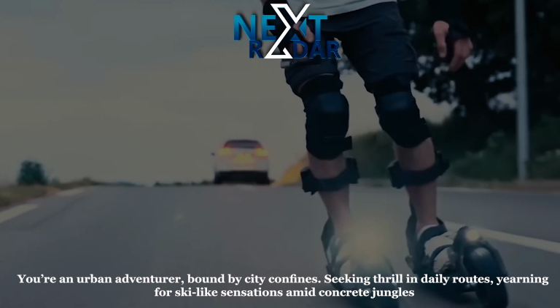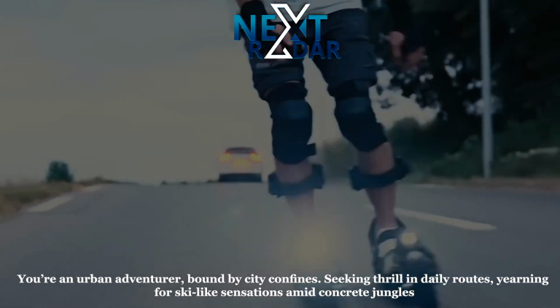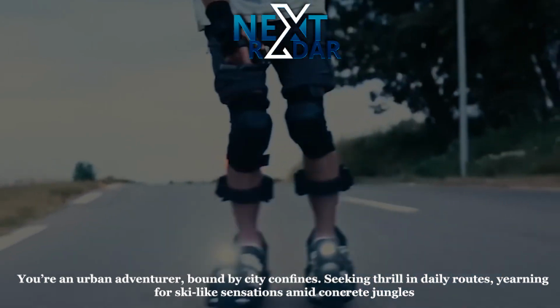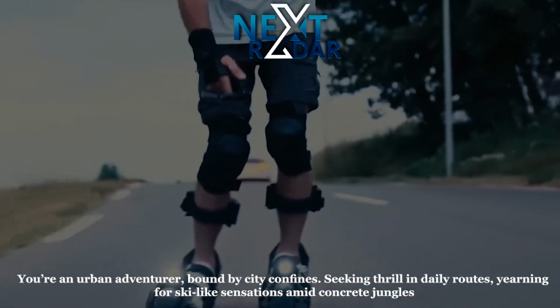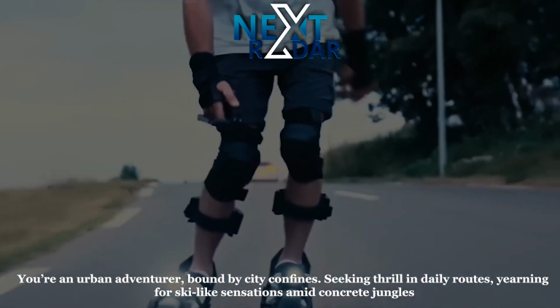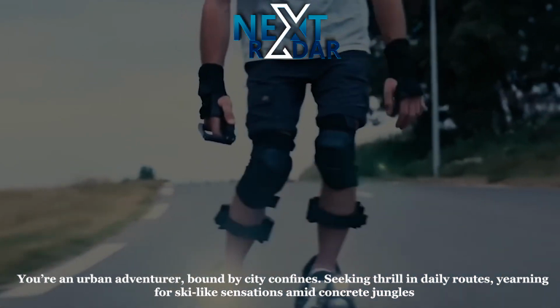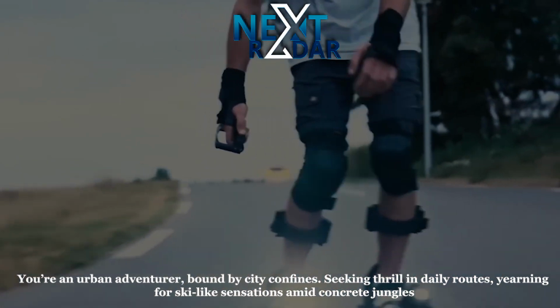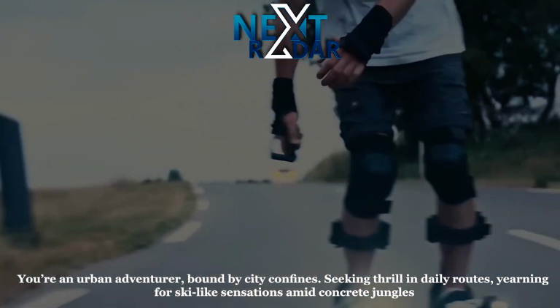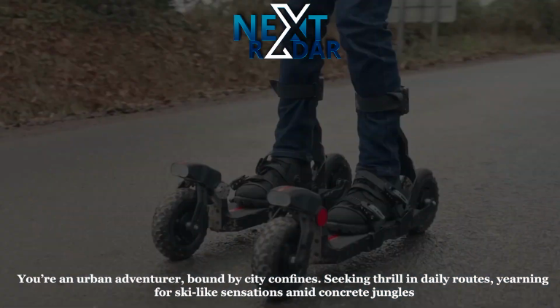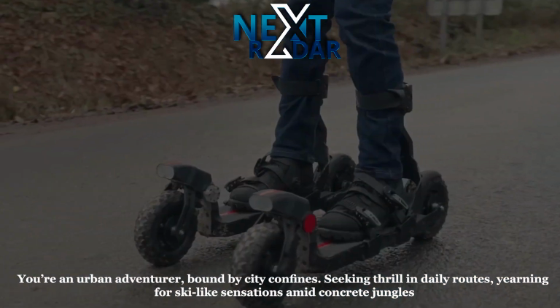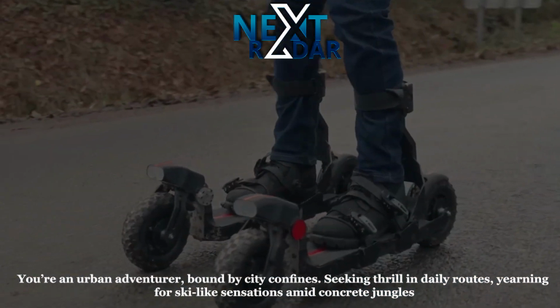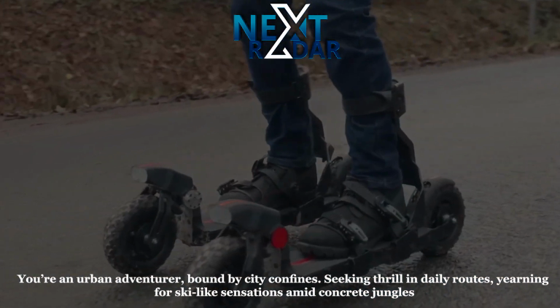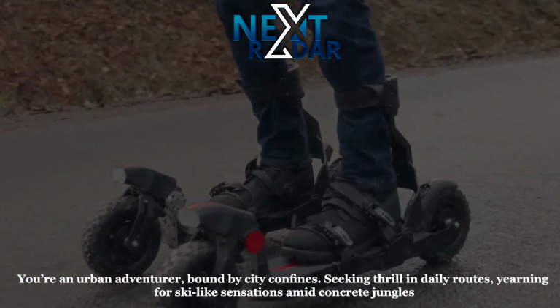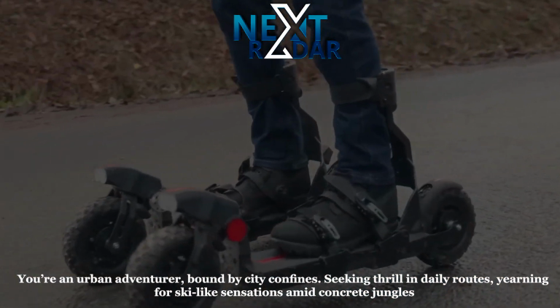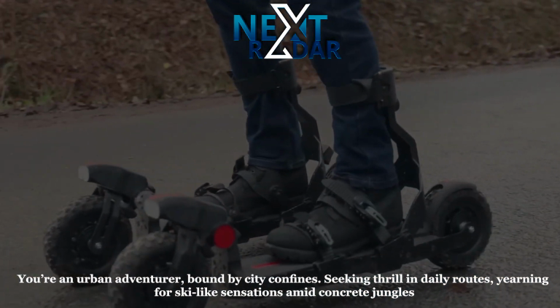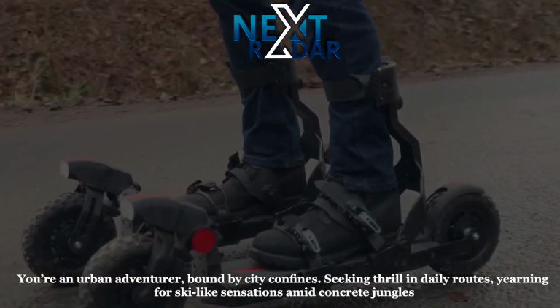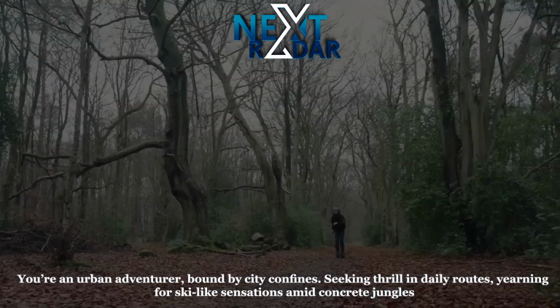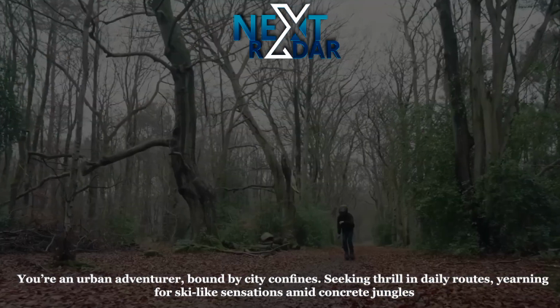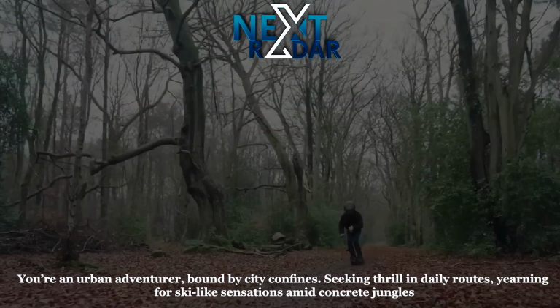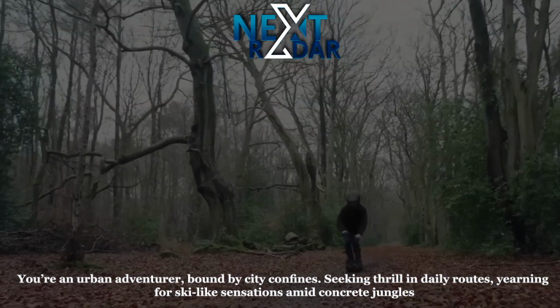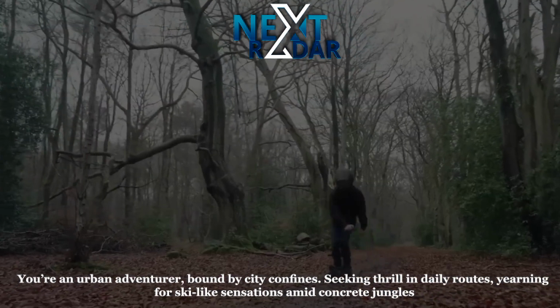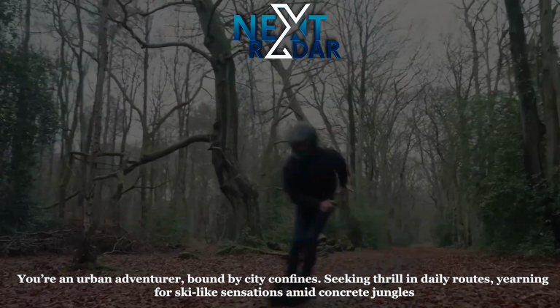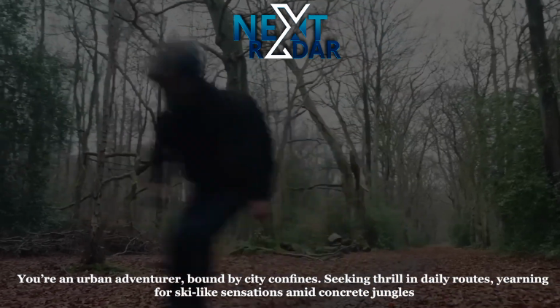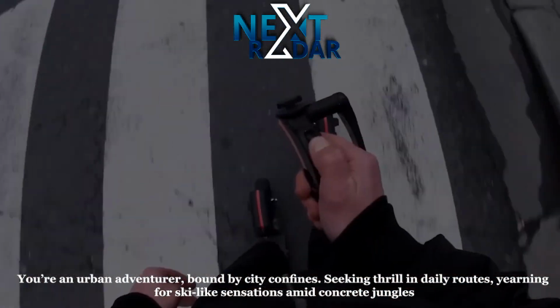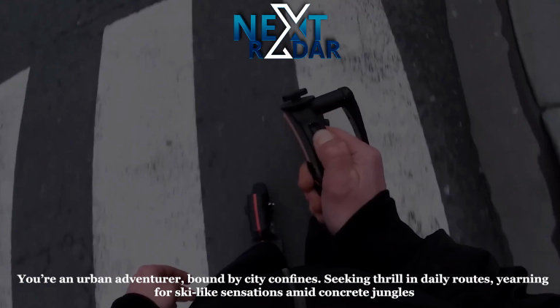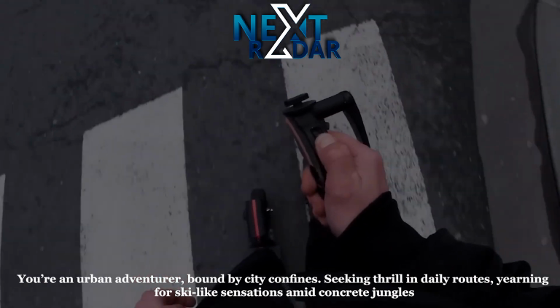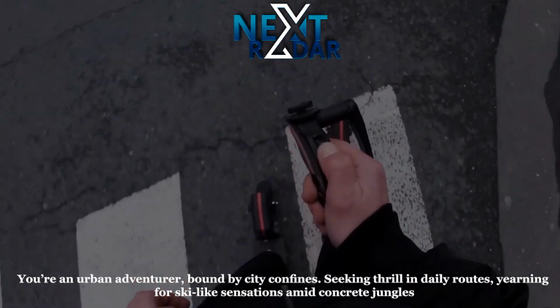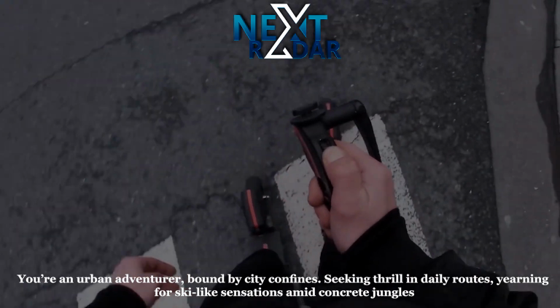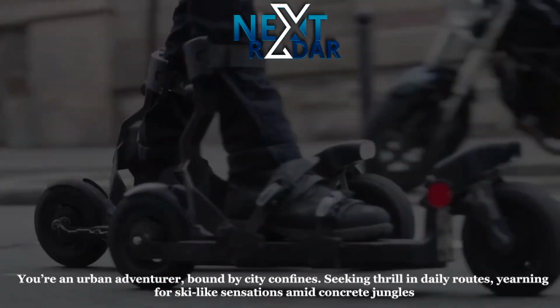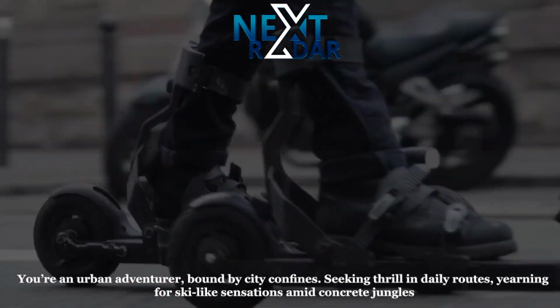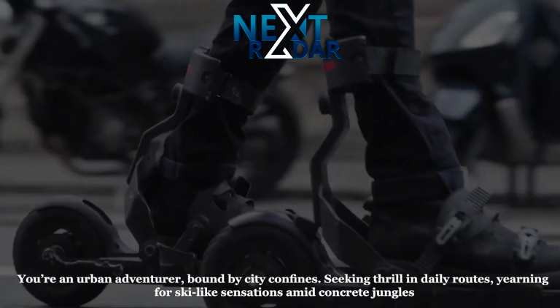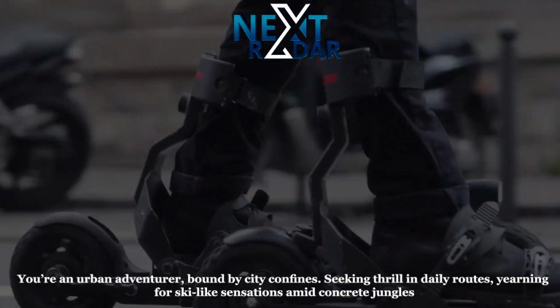With SK Wheel, visualize a cityscape transformed. Every street becomes your slope, every journey an adventure.